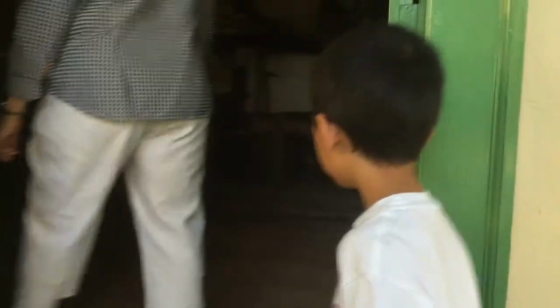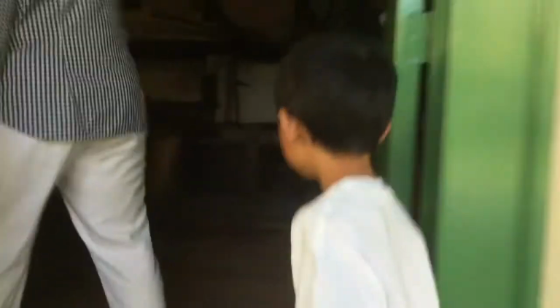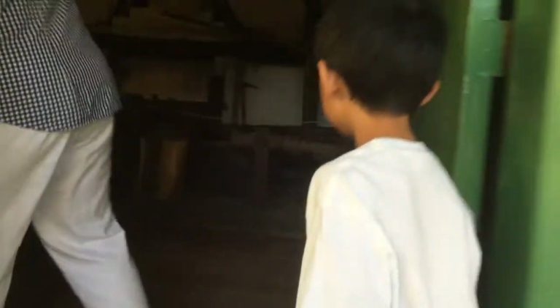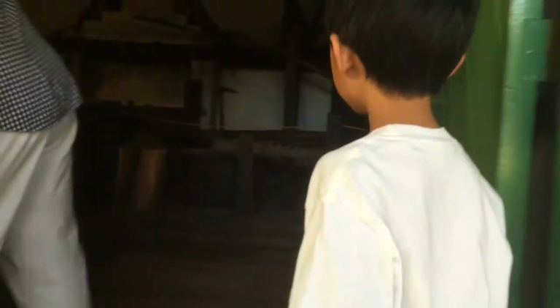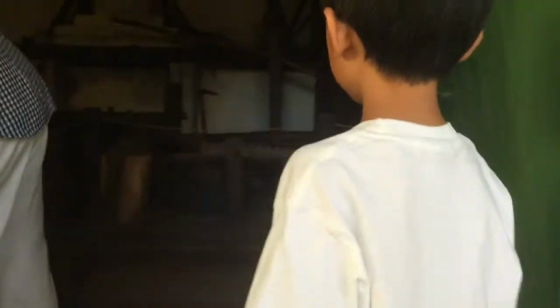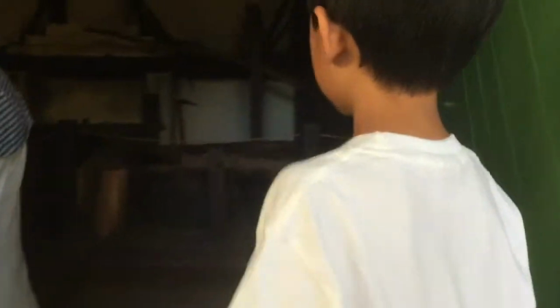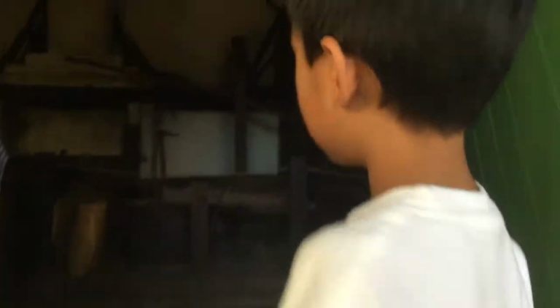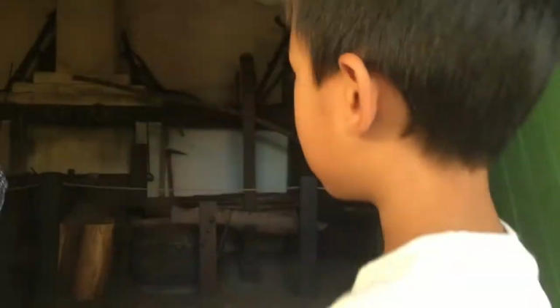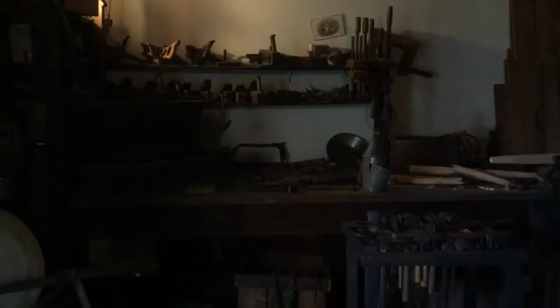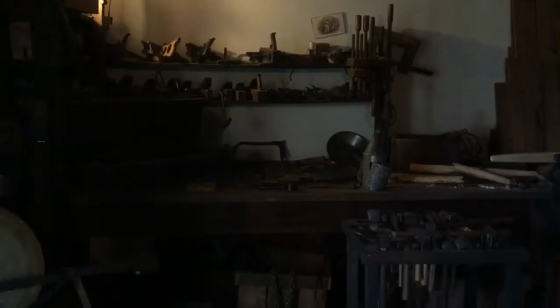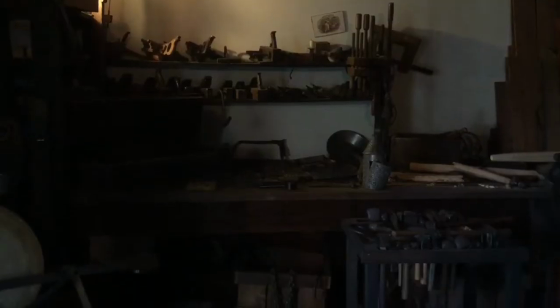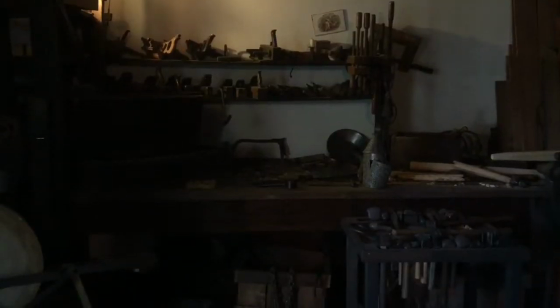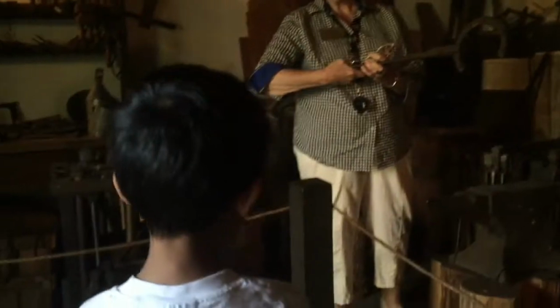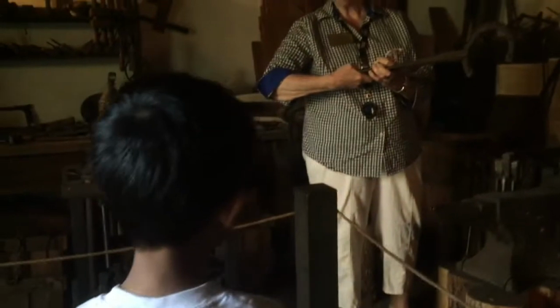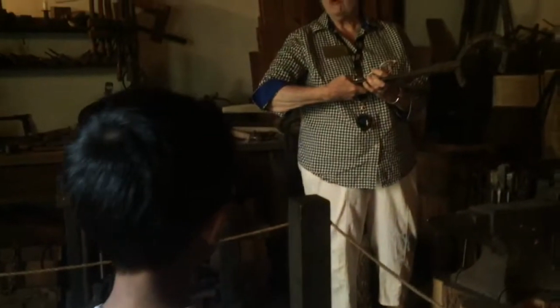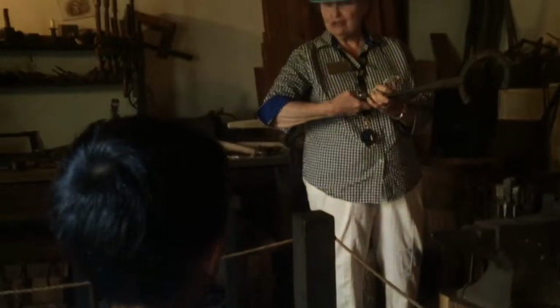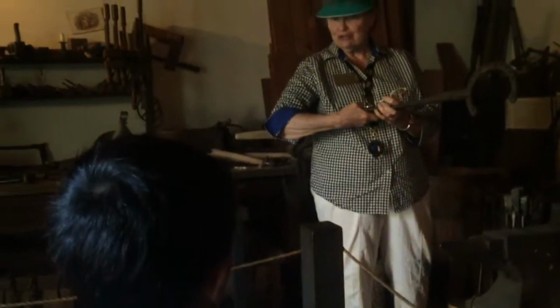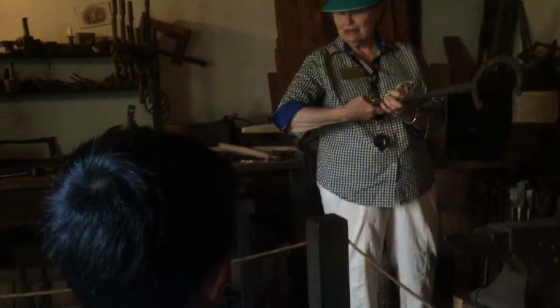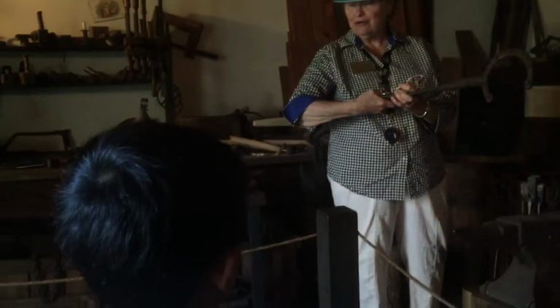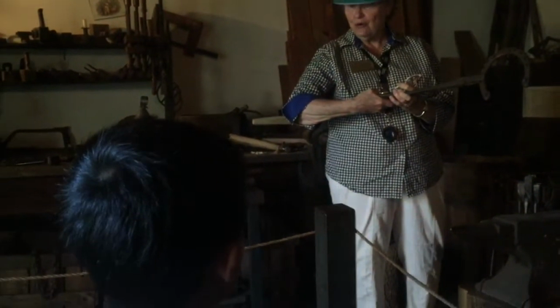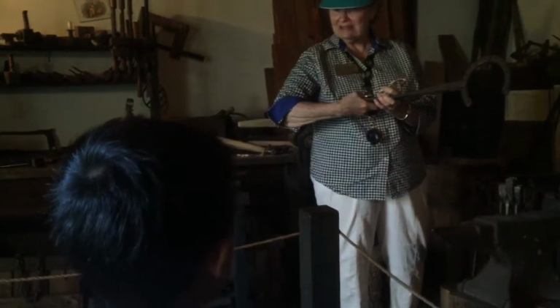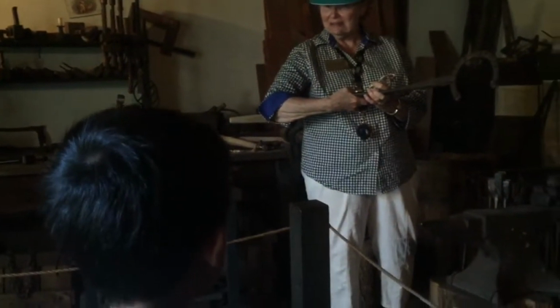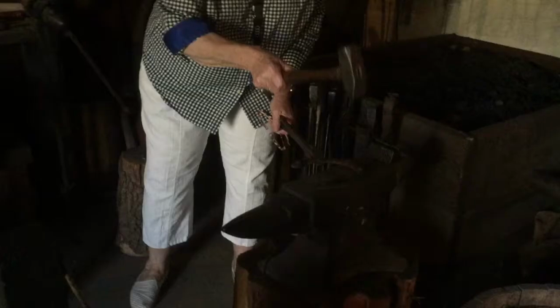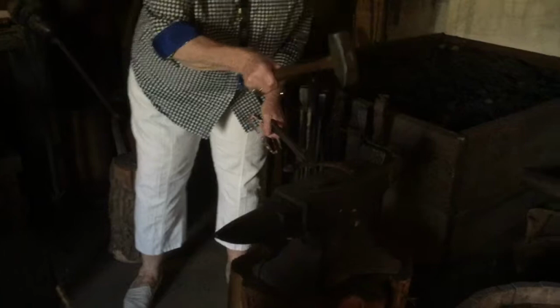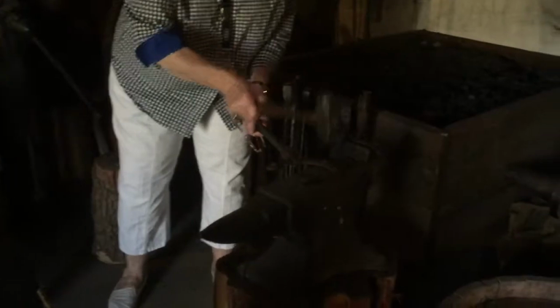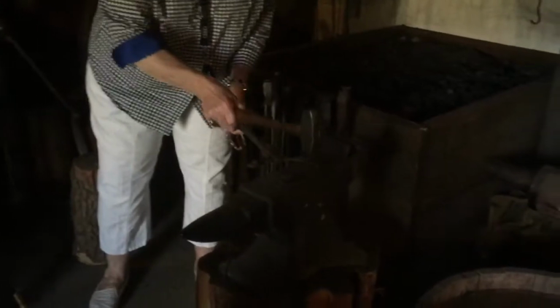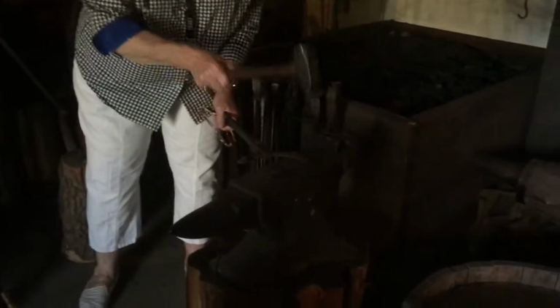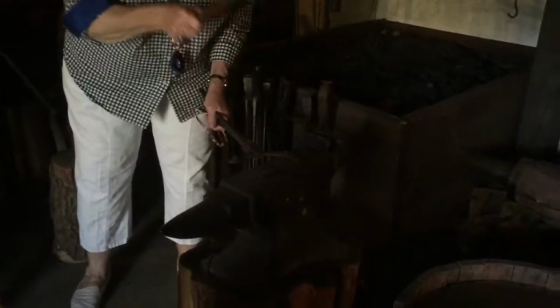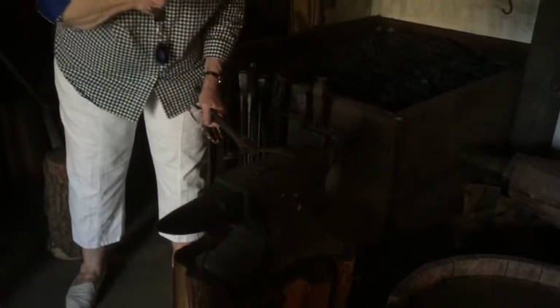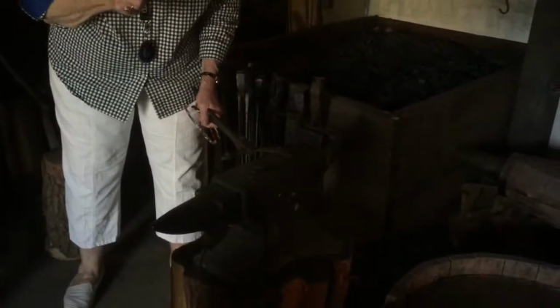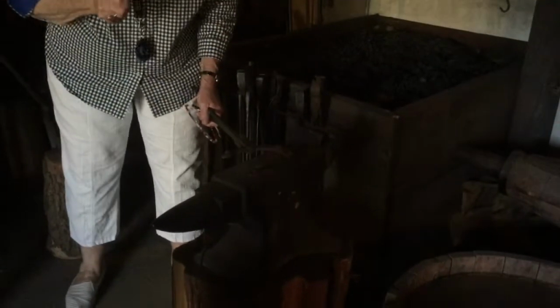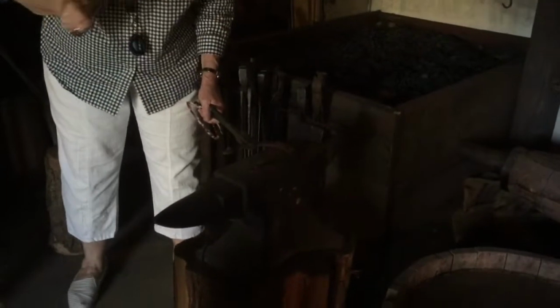Now we're entering the stable. Our tour guide is showing us how to fix a horseshoe.